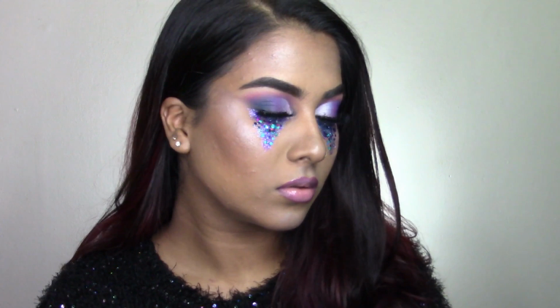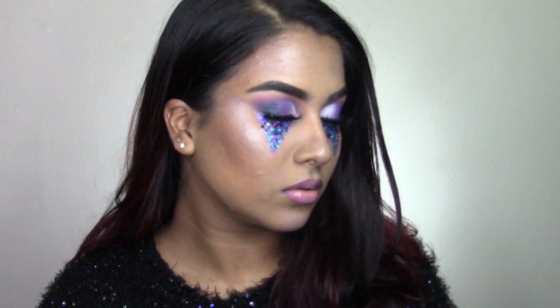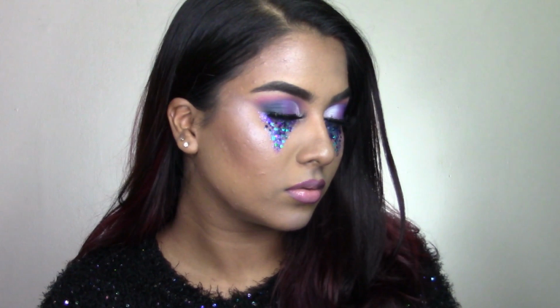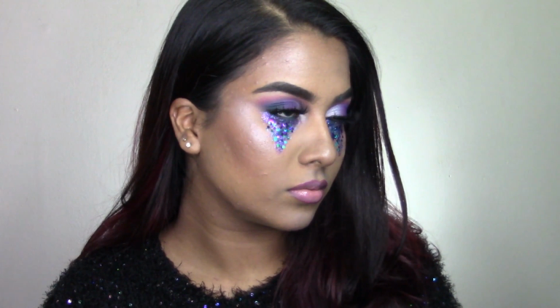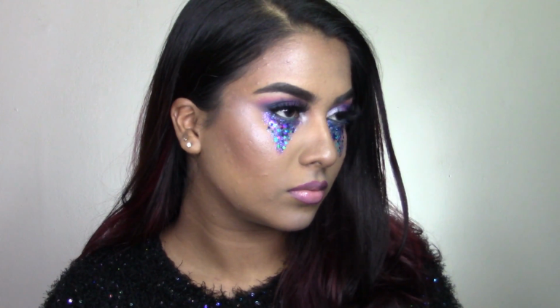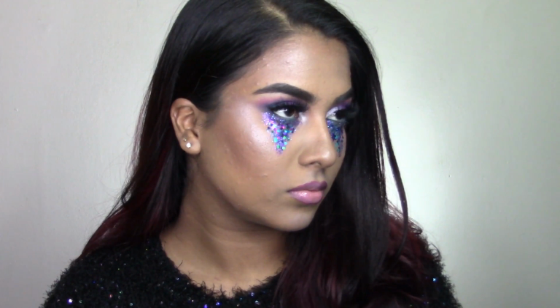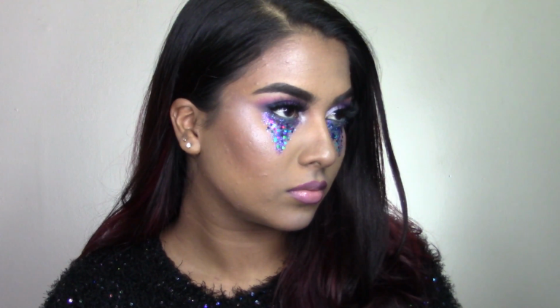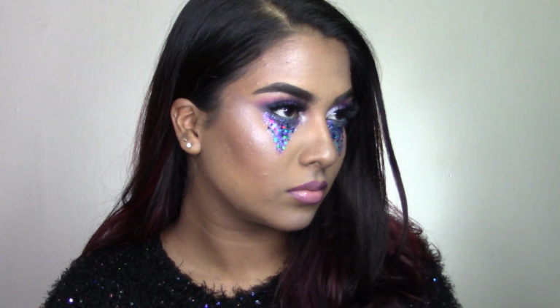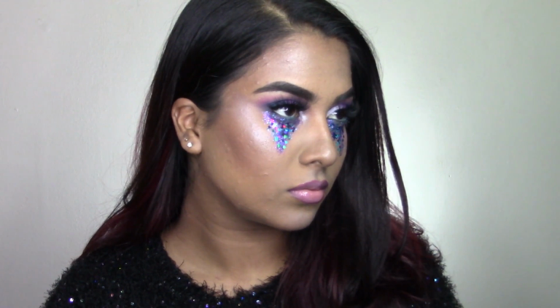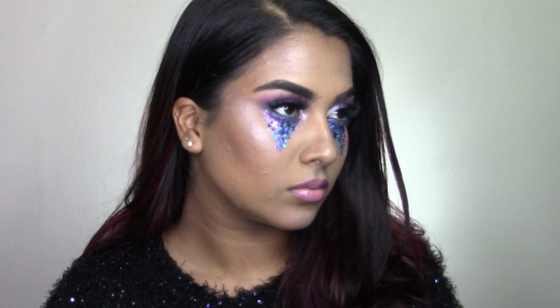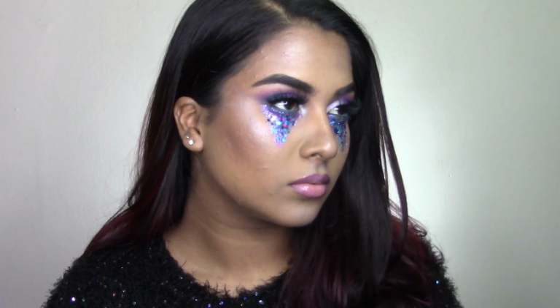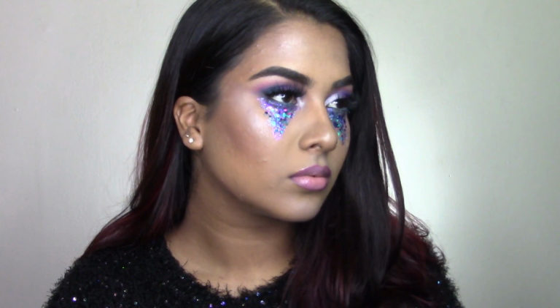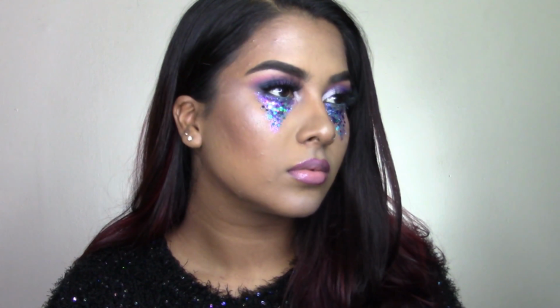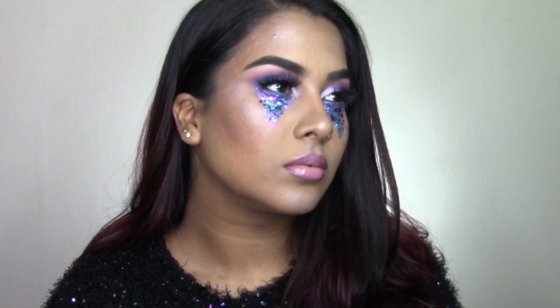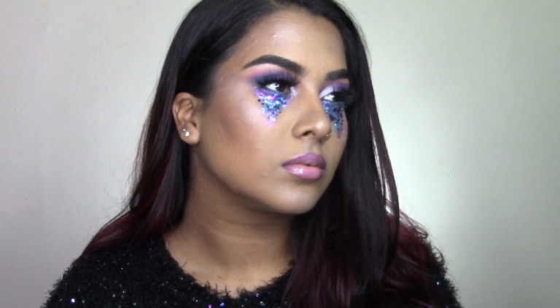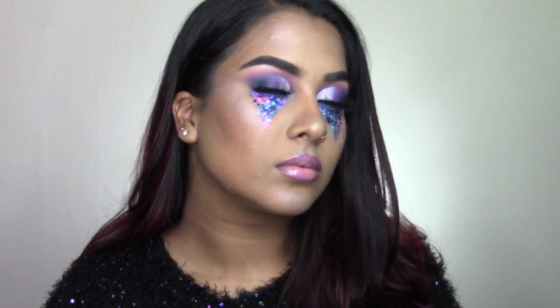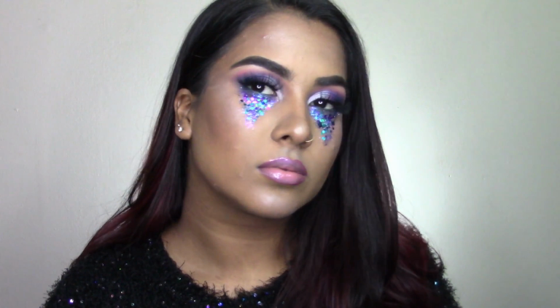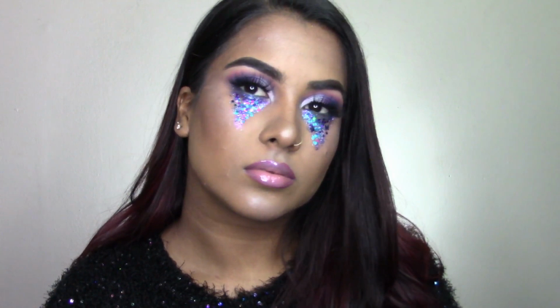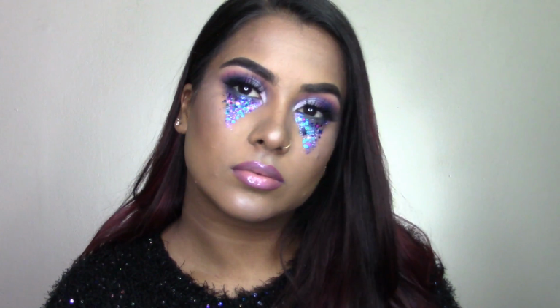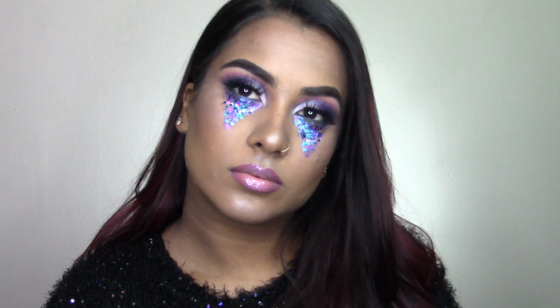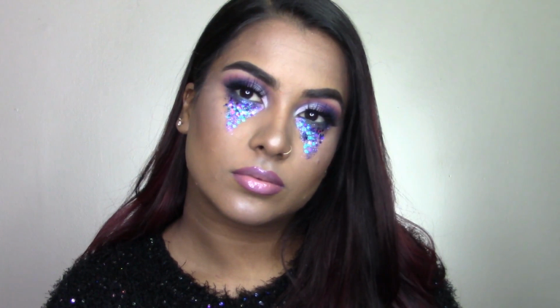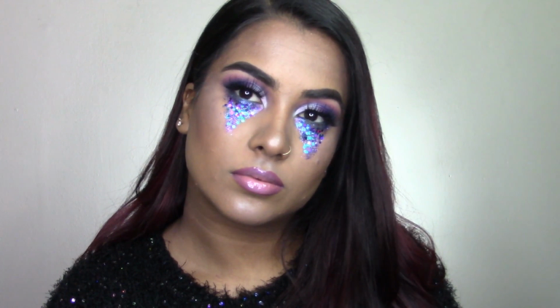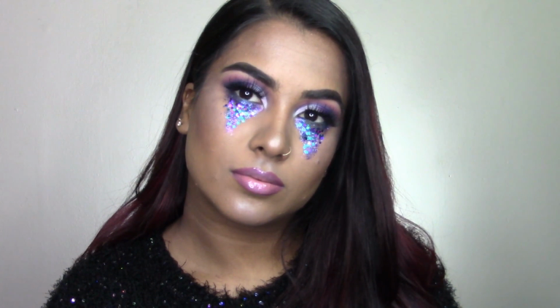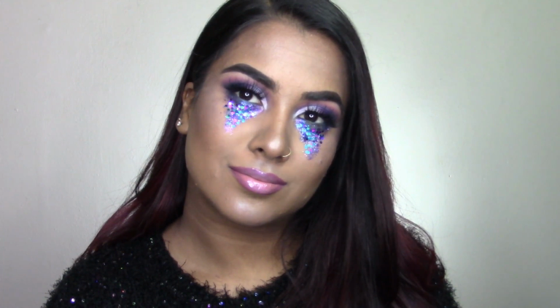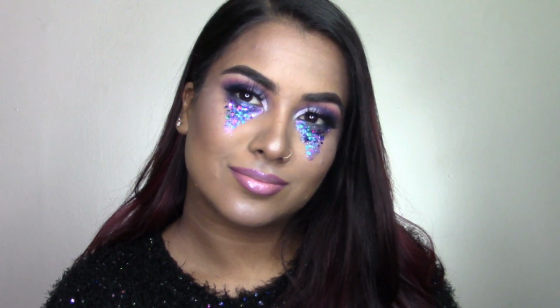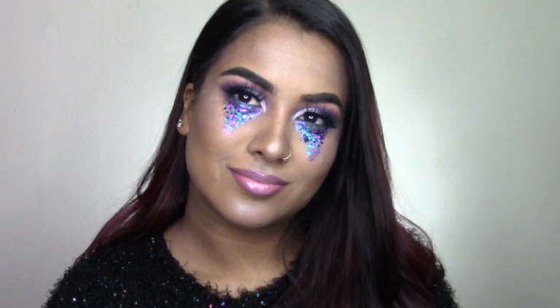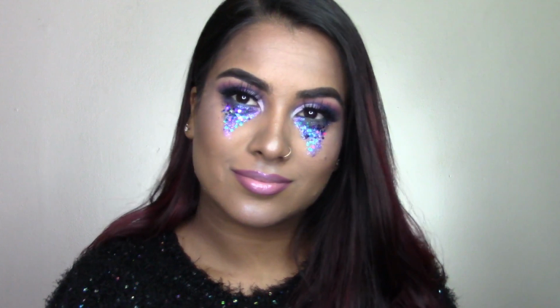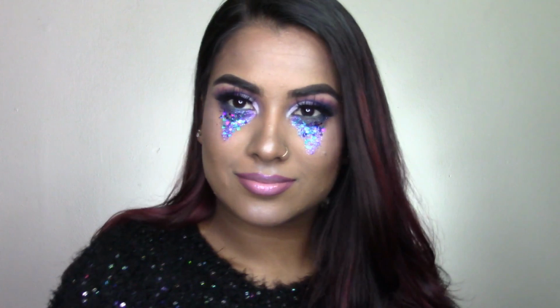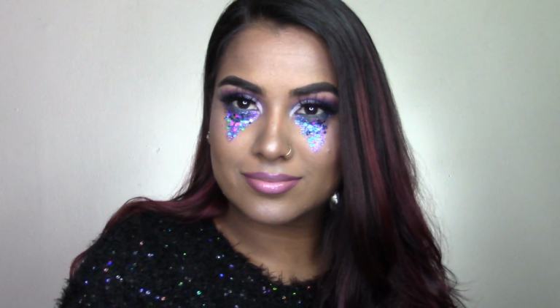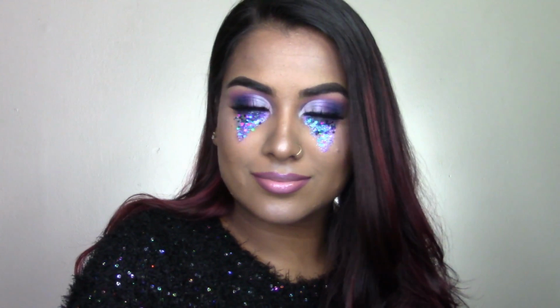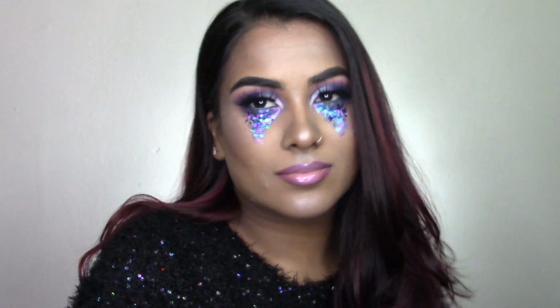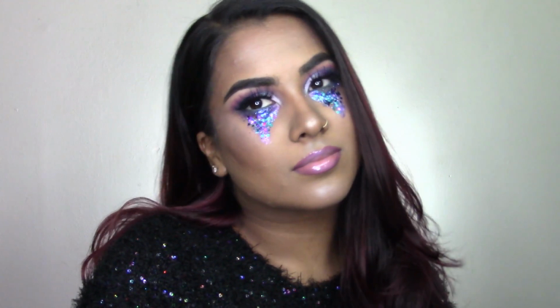And that is it for this look! Thank you guys so much for watching. Don't forget to slay all day every day with and without makeup, and I'll talk to you guys in my next video. Bye!